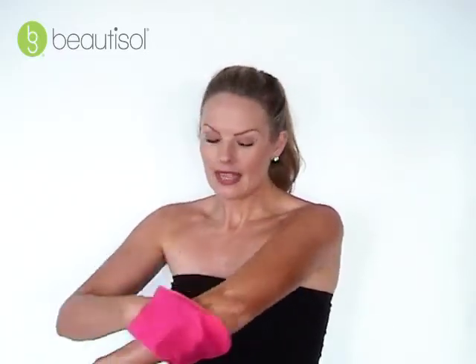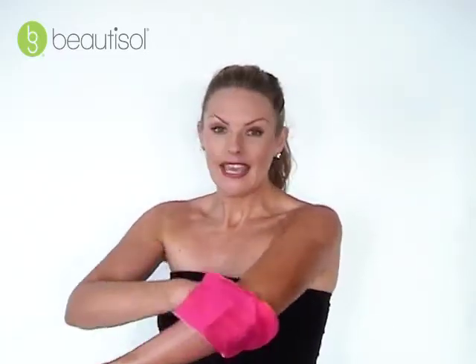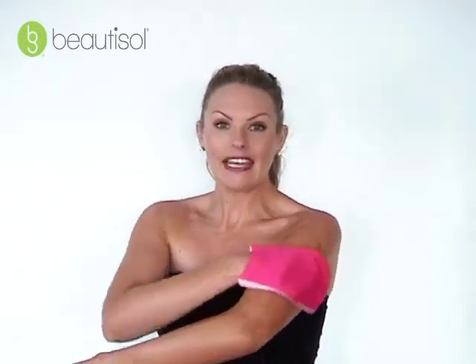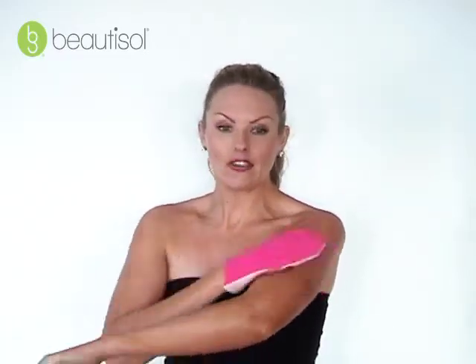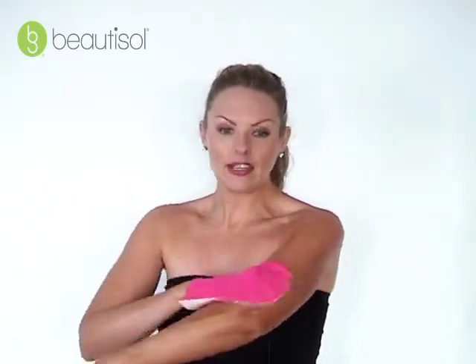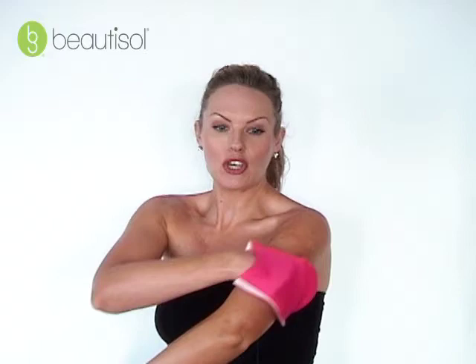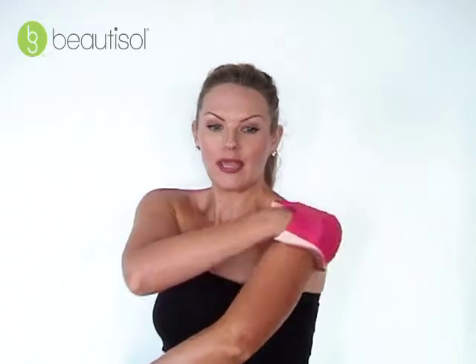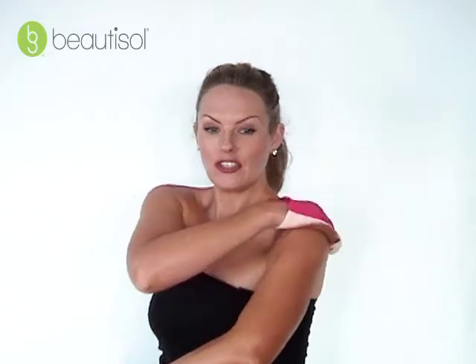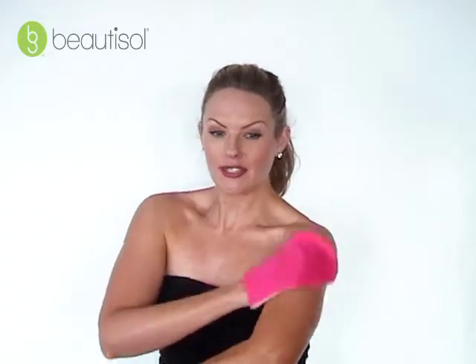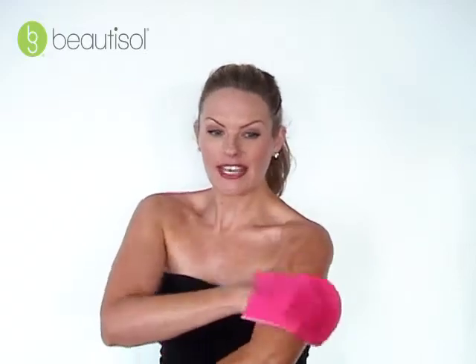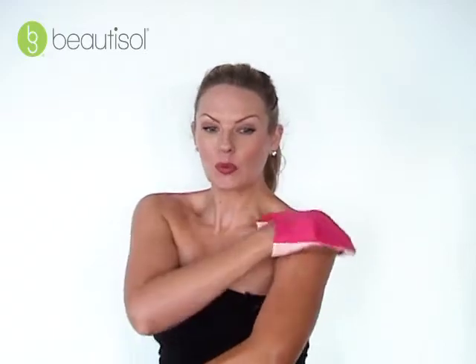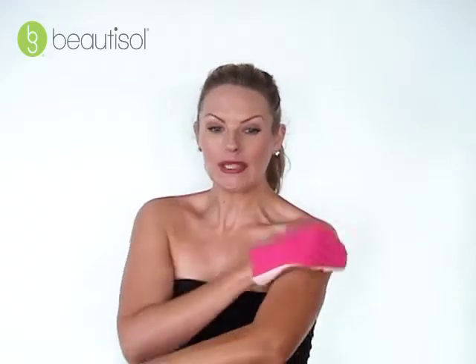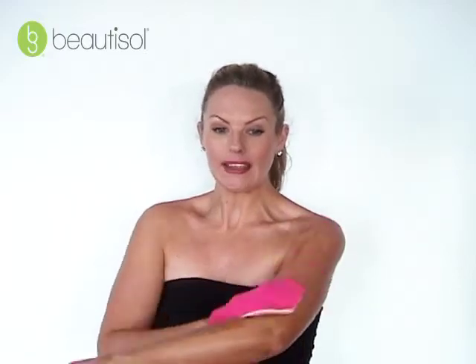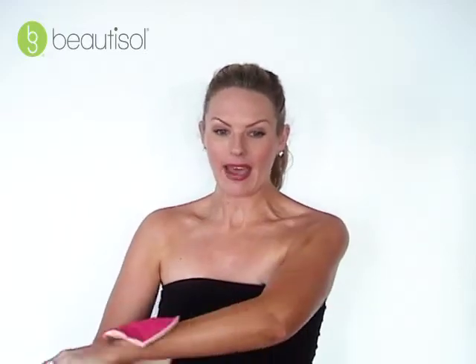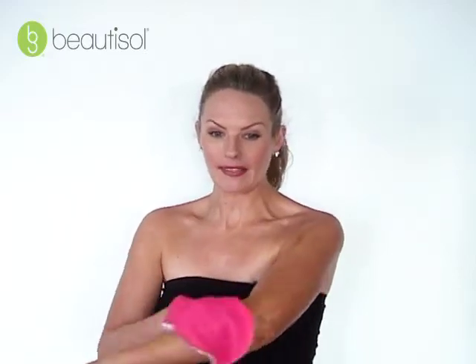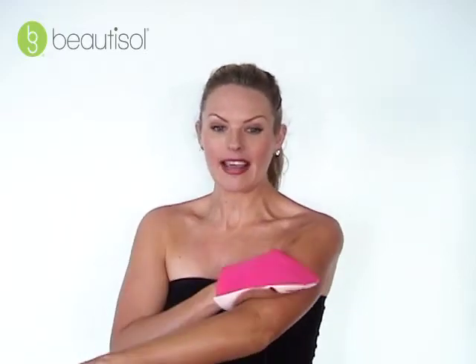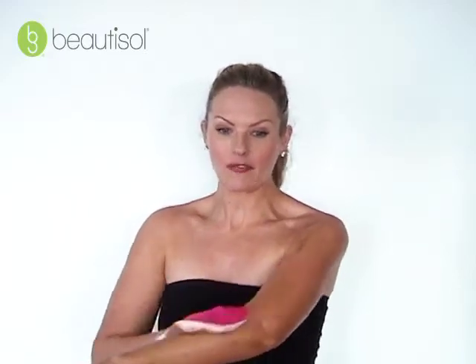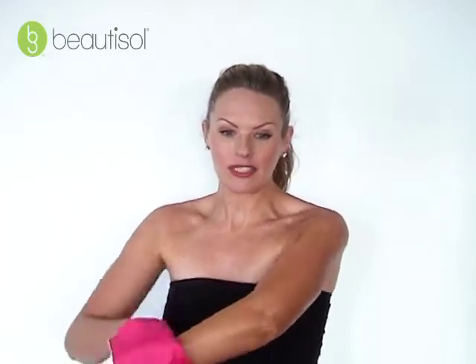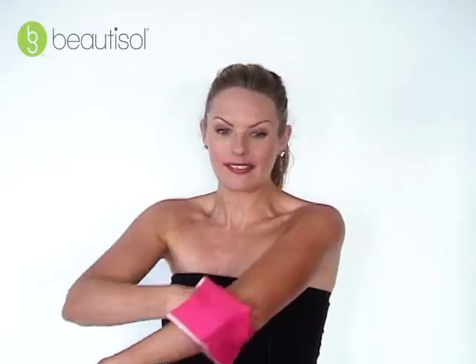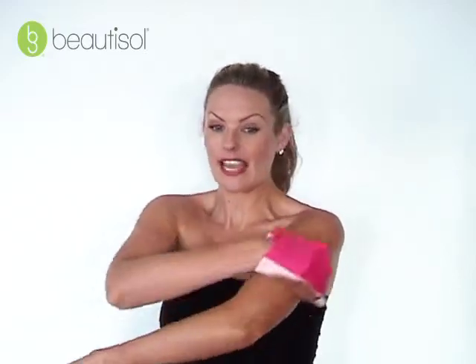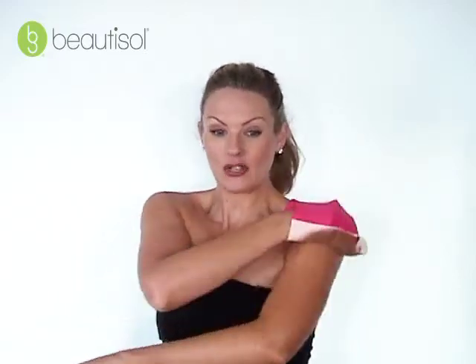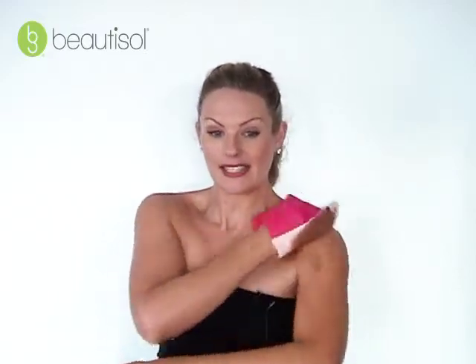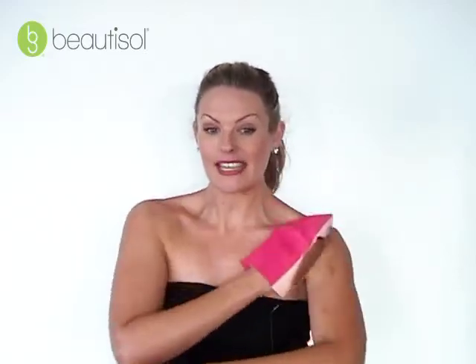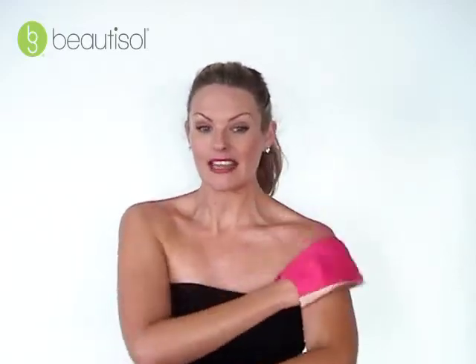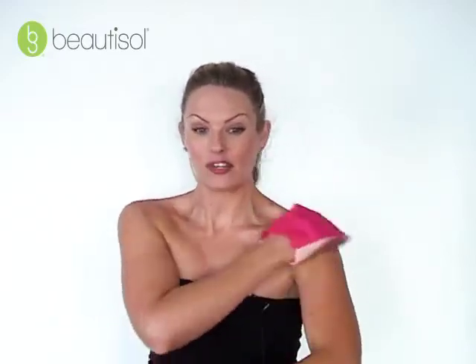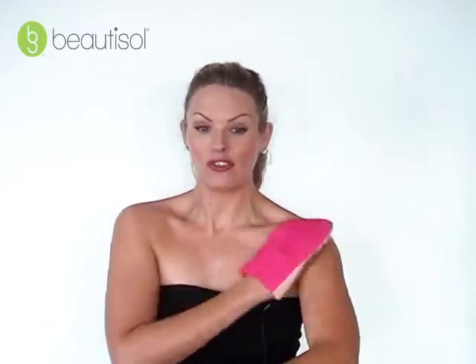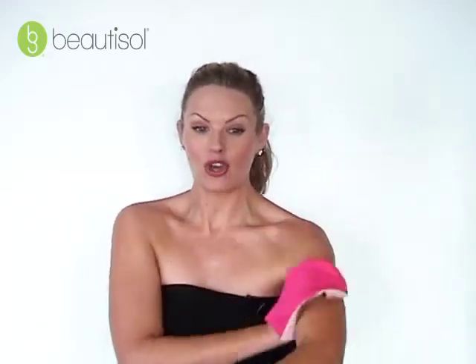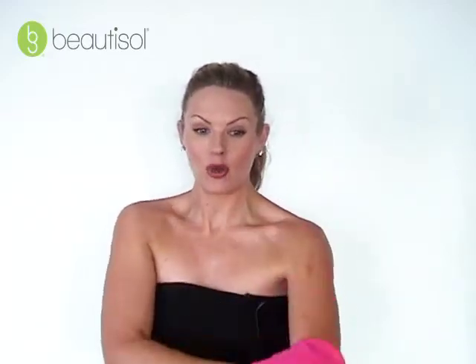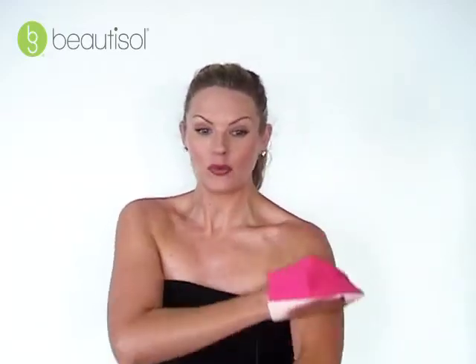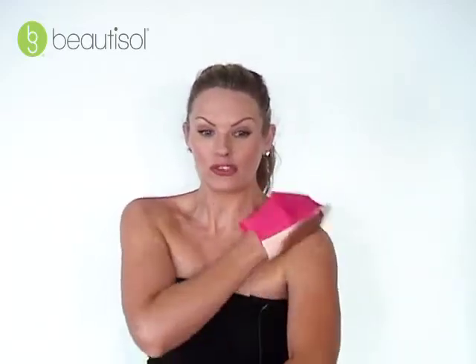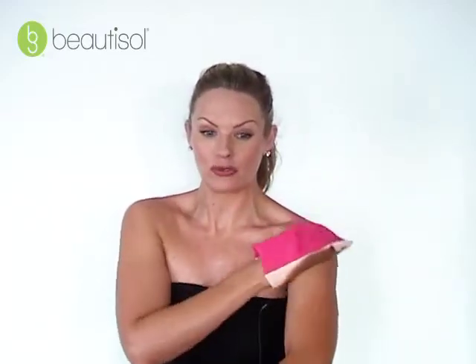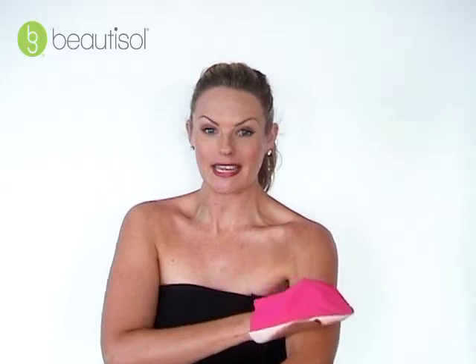It is going to go into your skin really fast and effortlessly, and you can see there's no streaking.